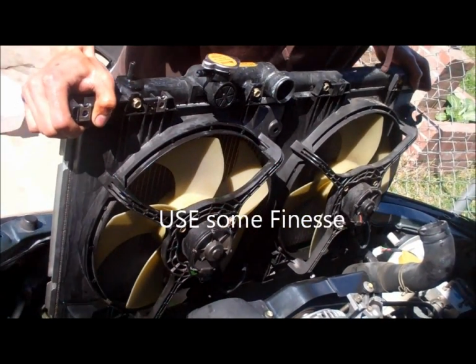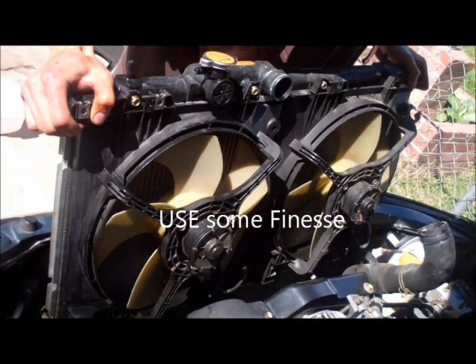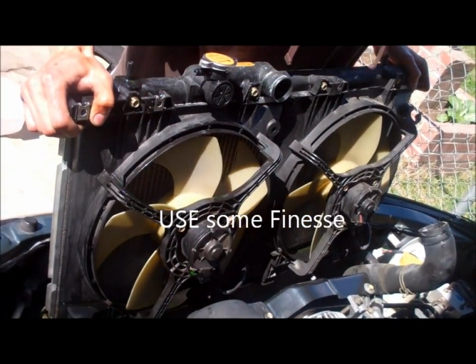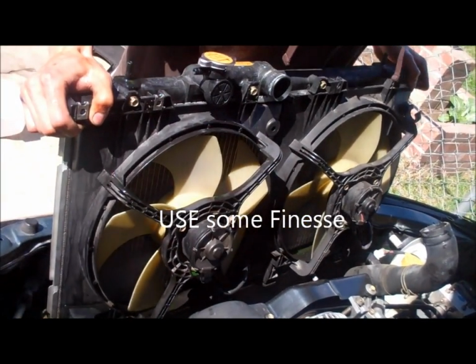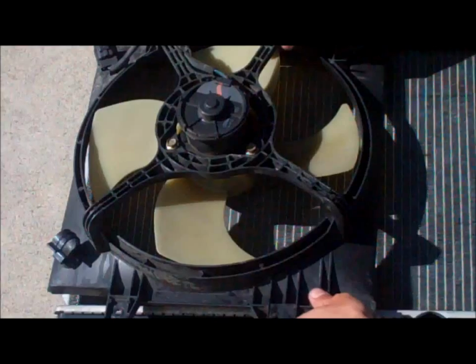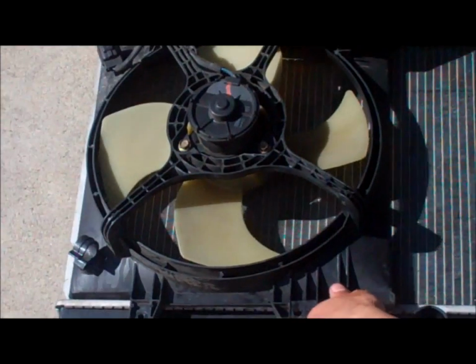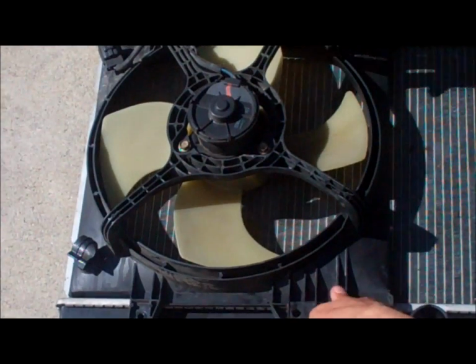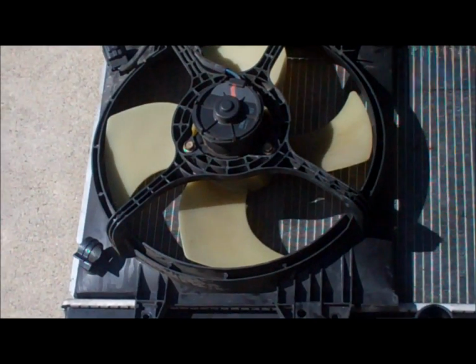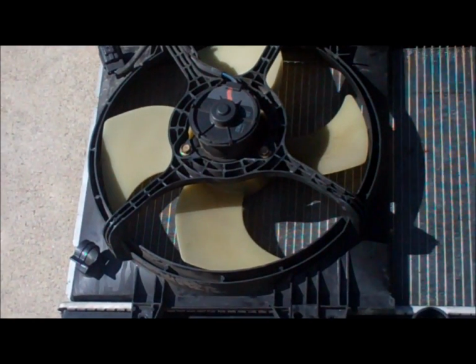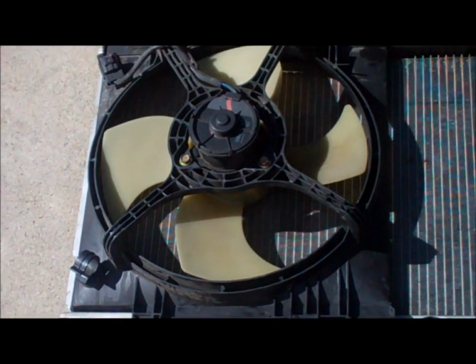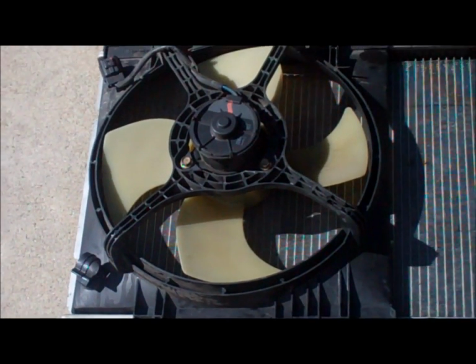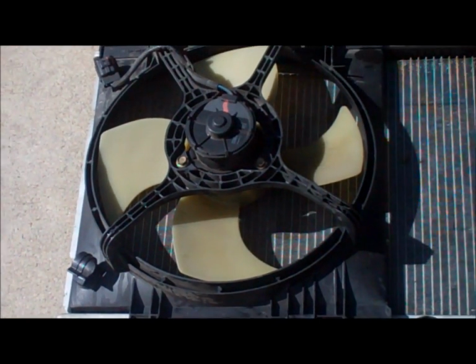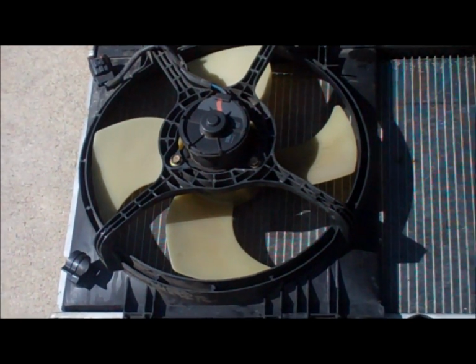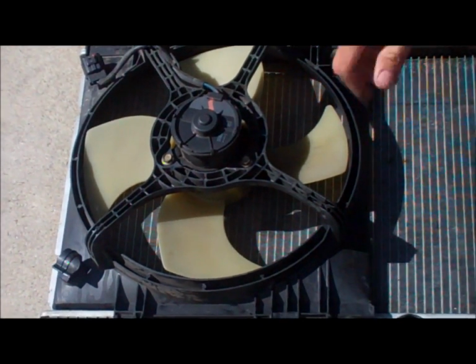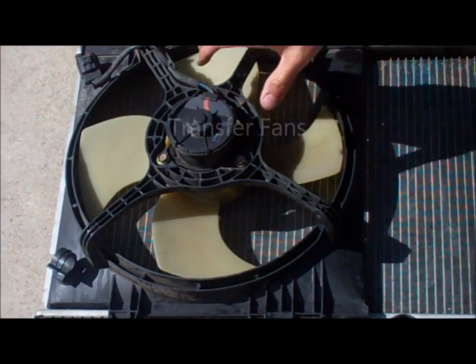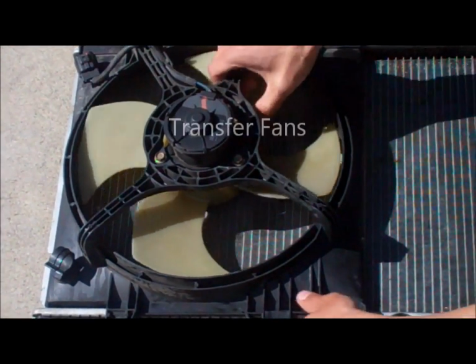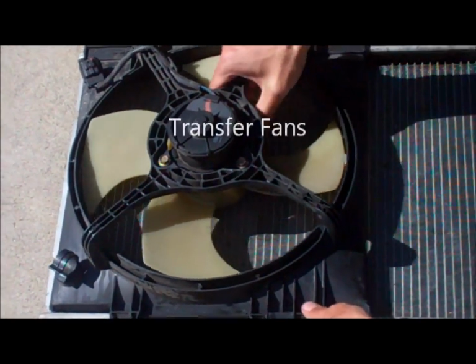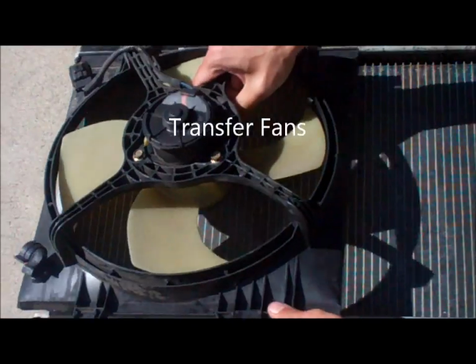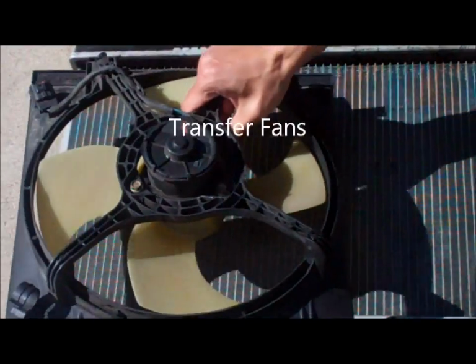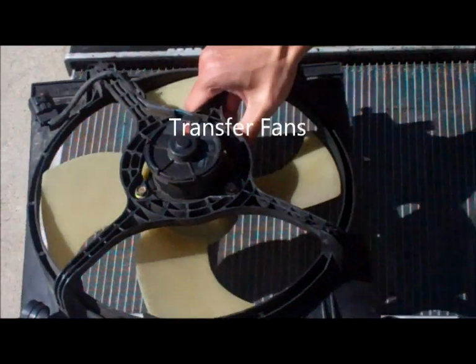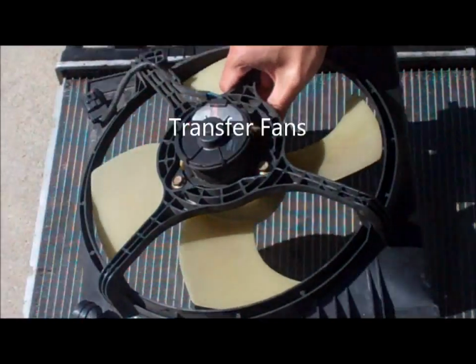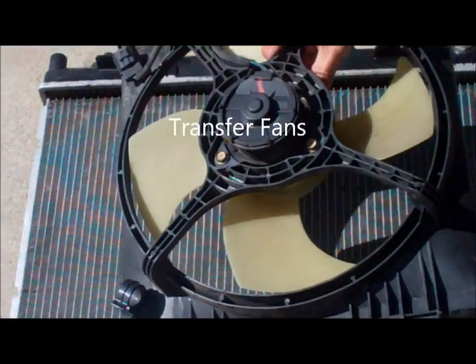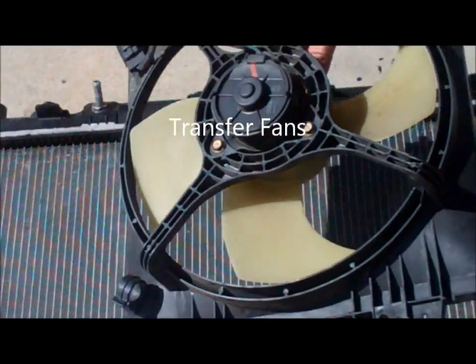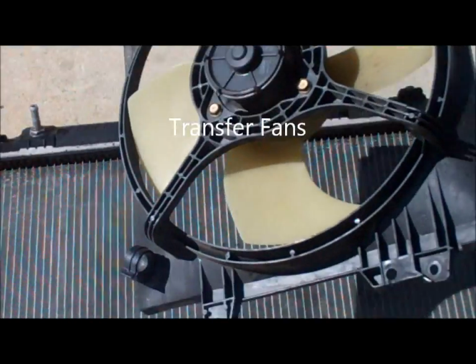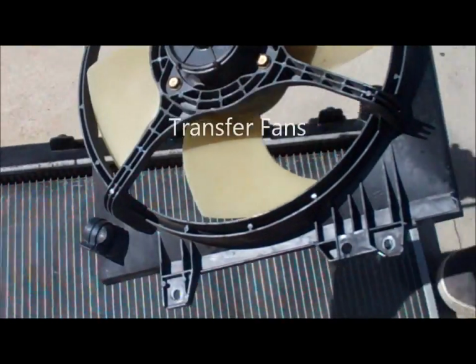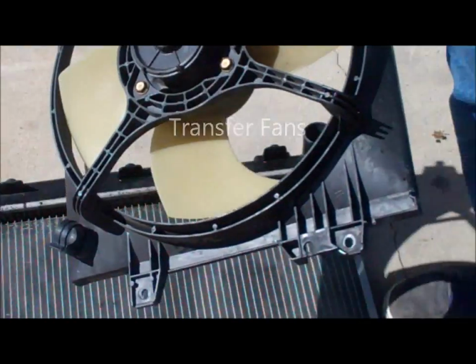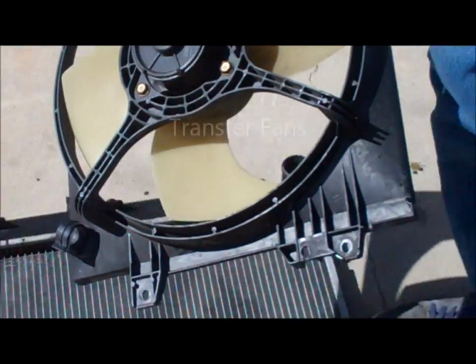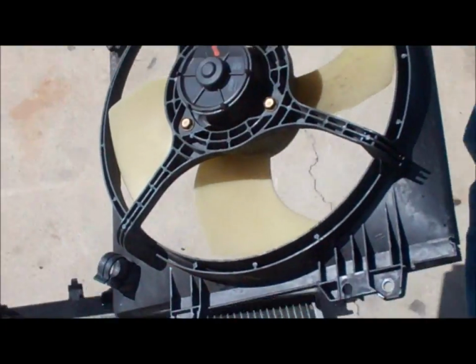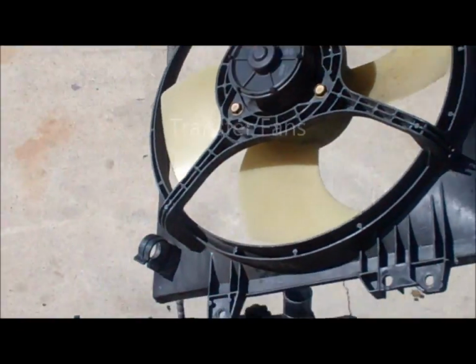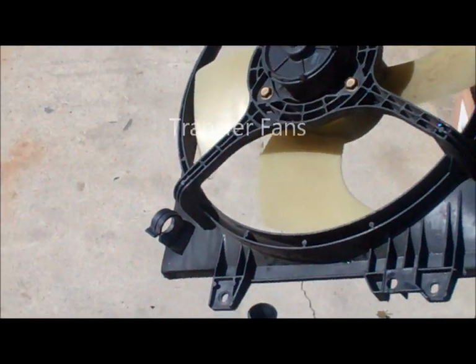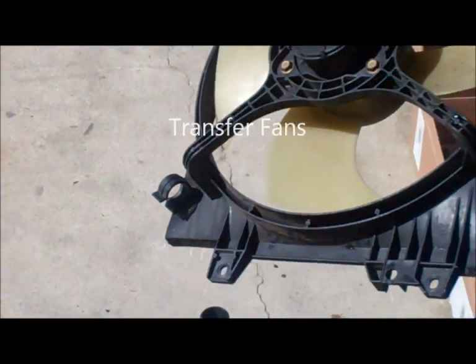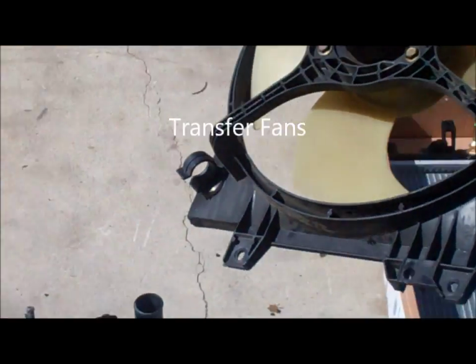If you want to transfer both fans over to the new radiator, there should be only two bolts holding those in.